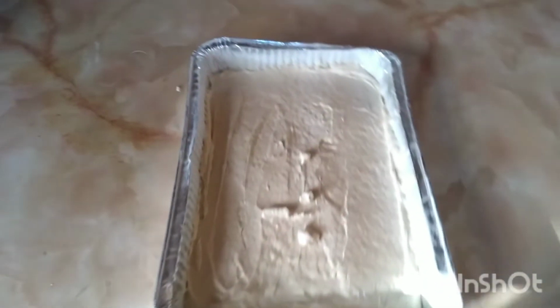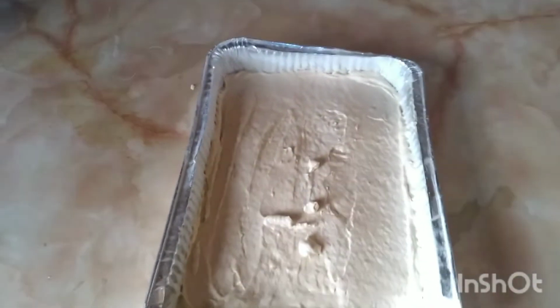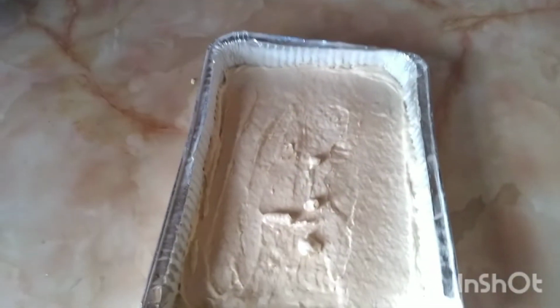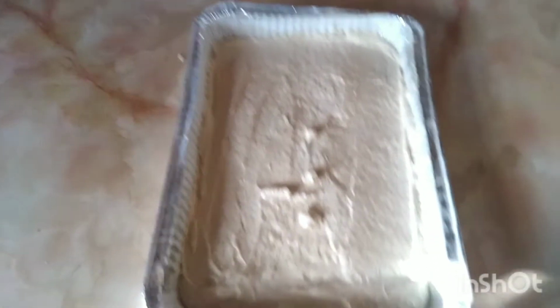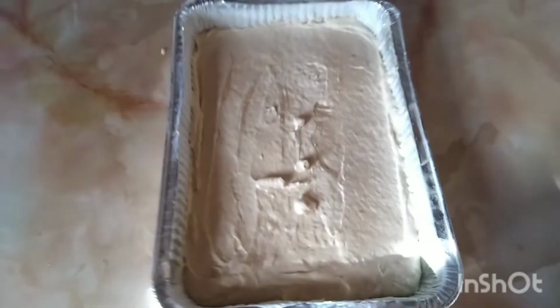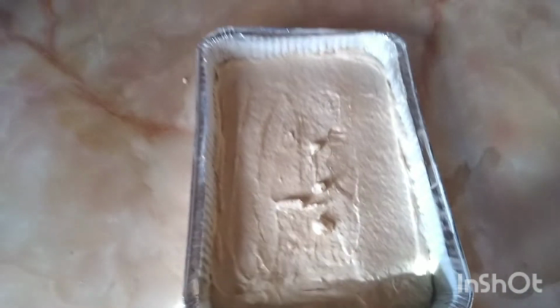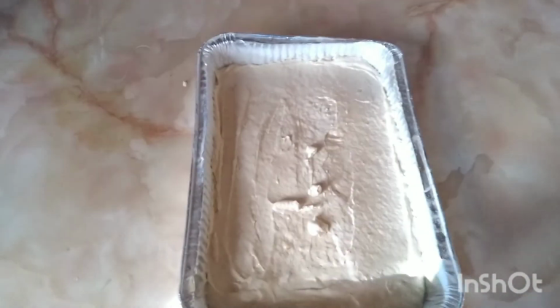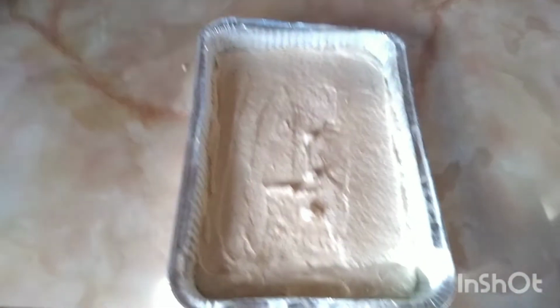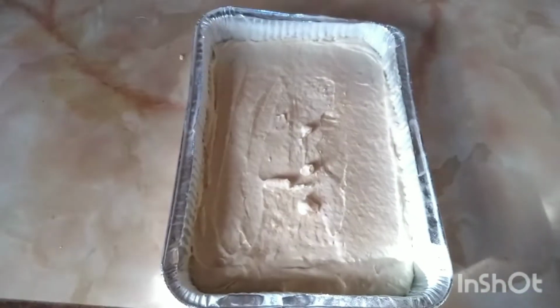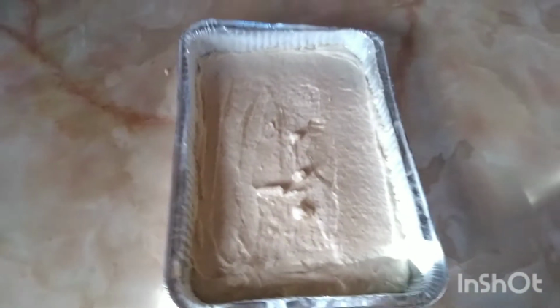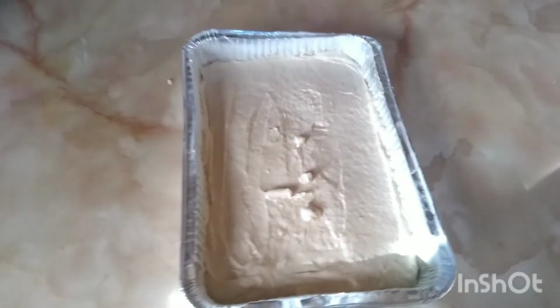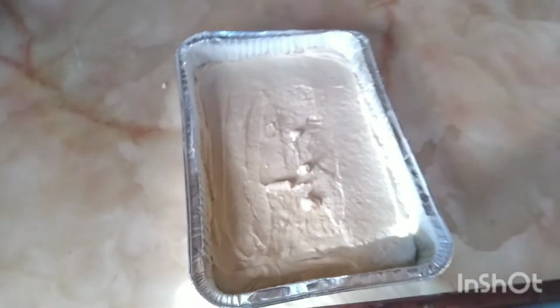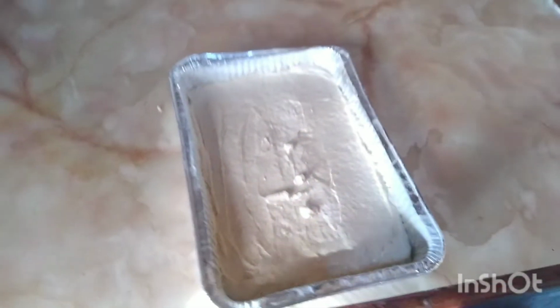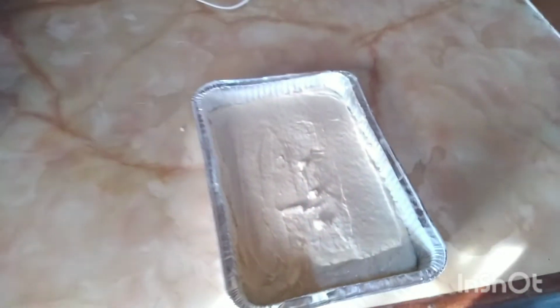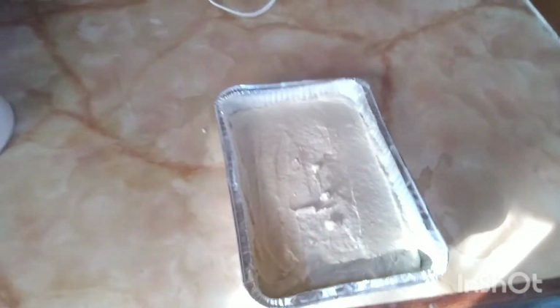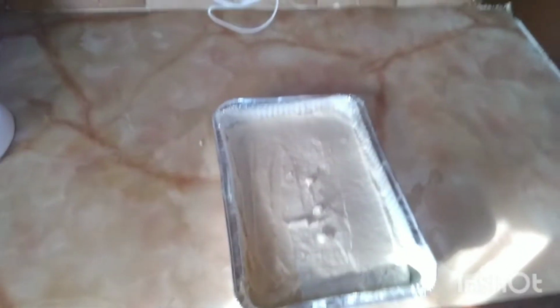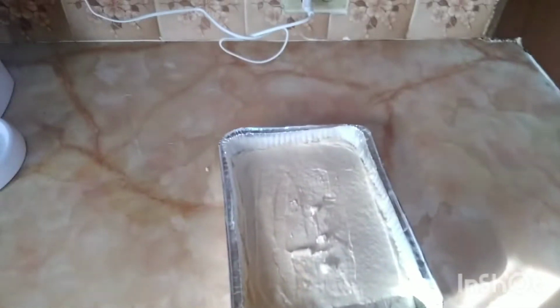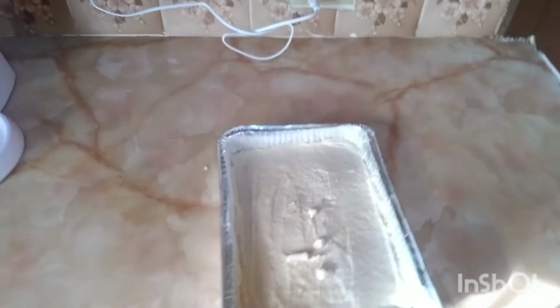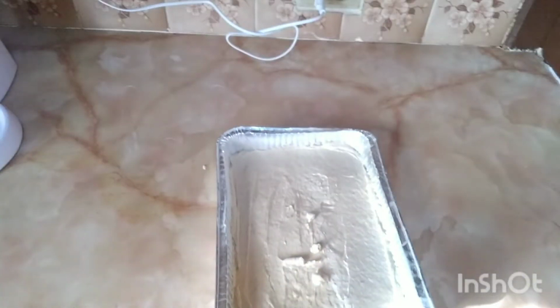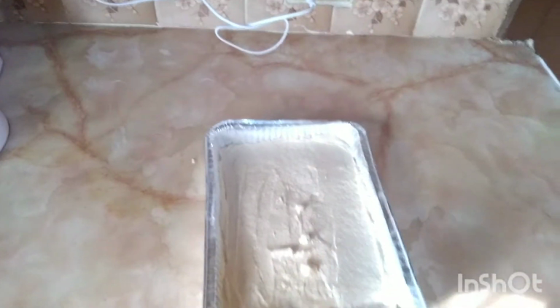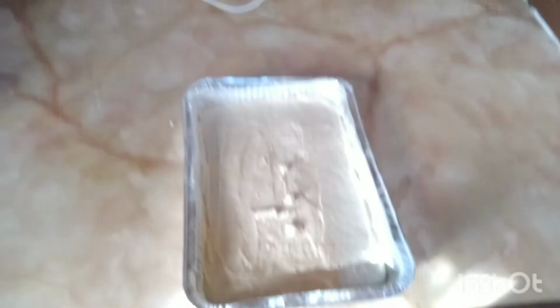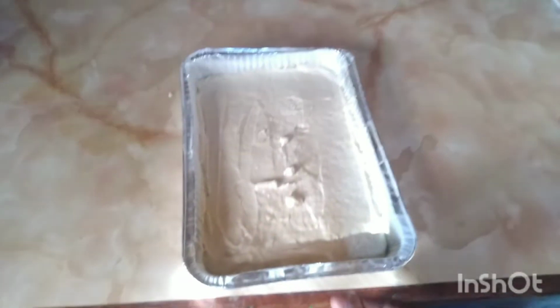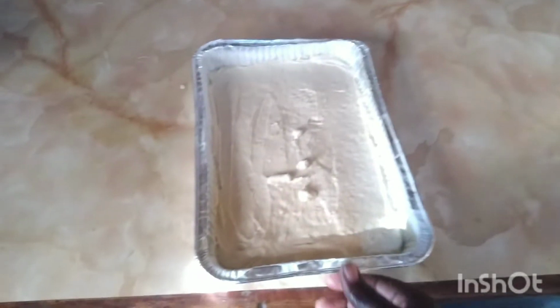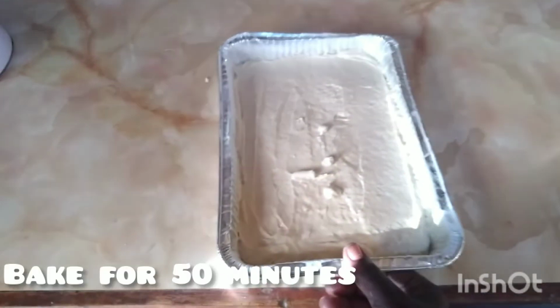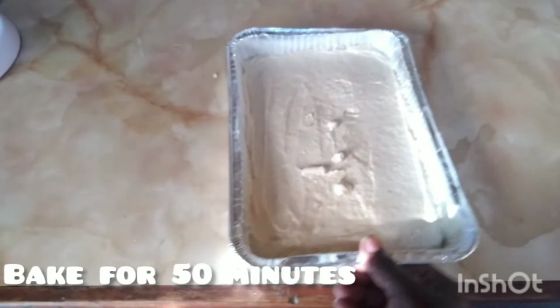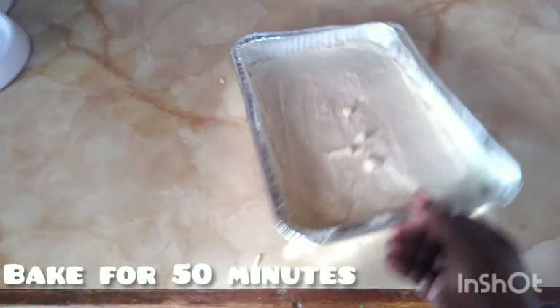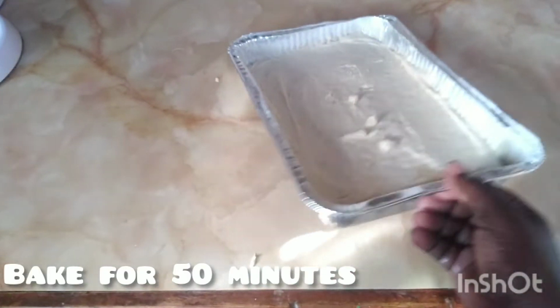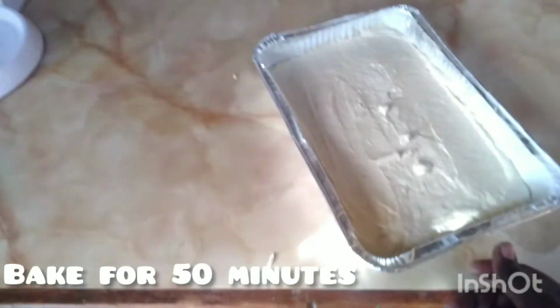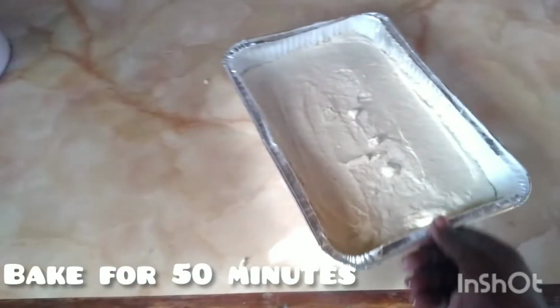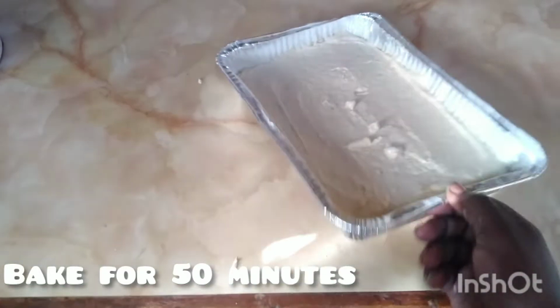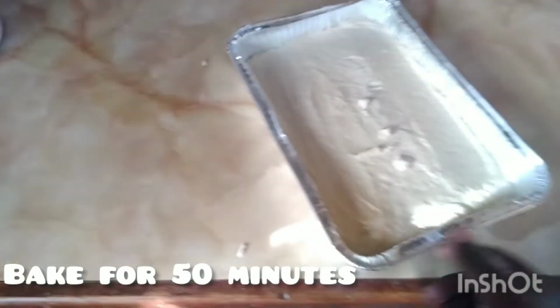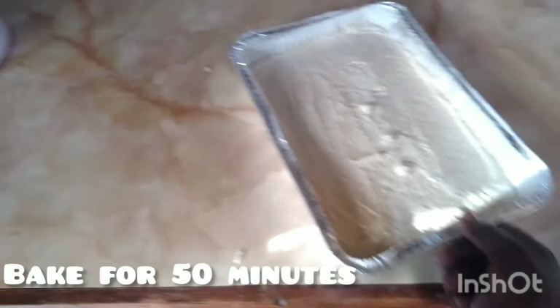The batter is in the pan now — I'm just beating it on the counter to get any air bubbles out.